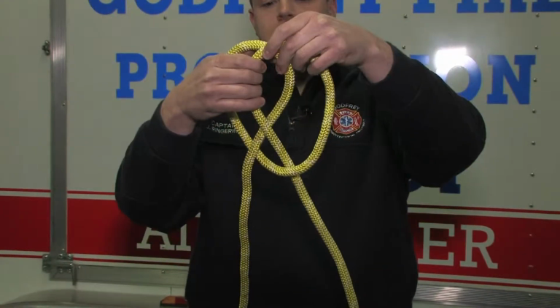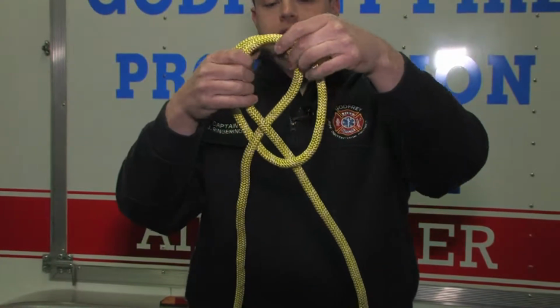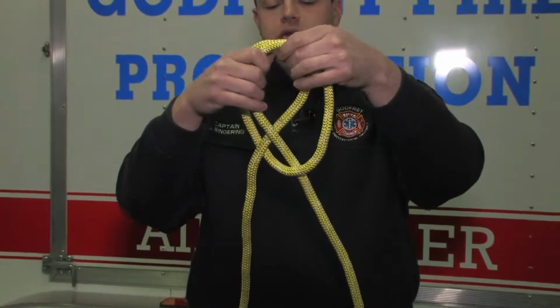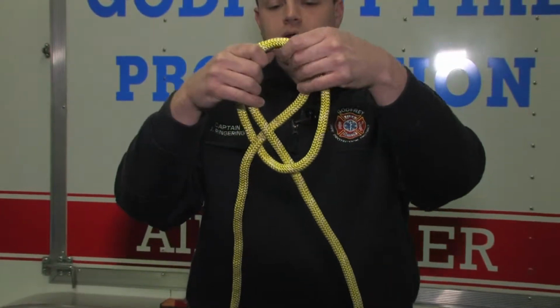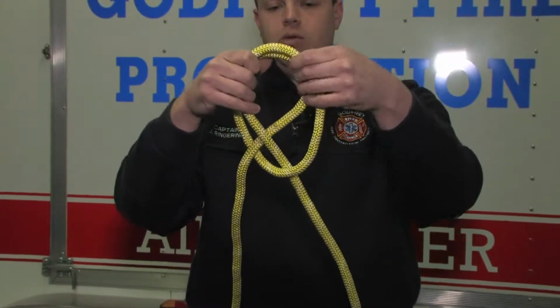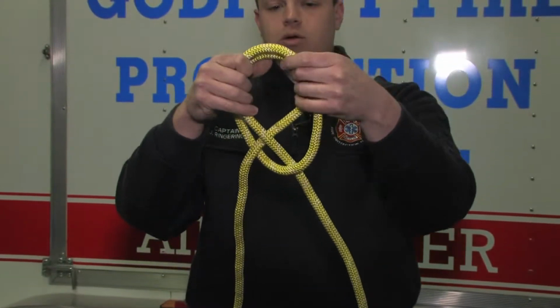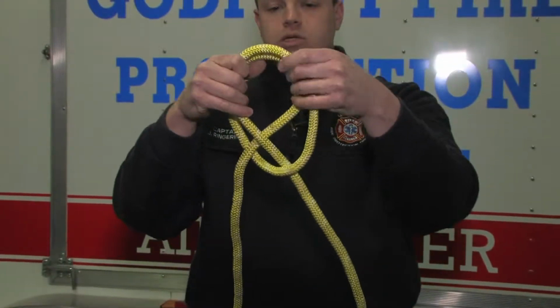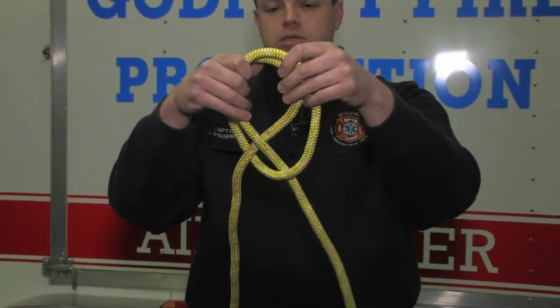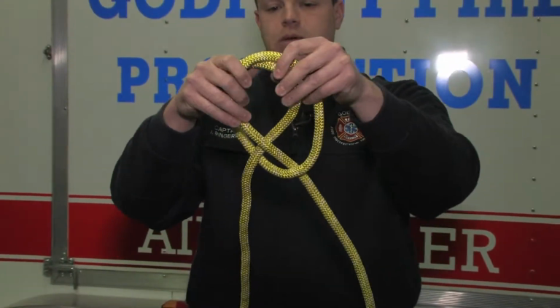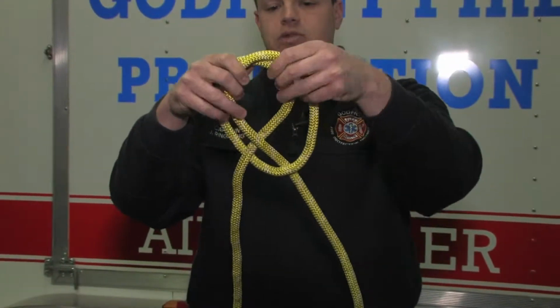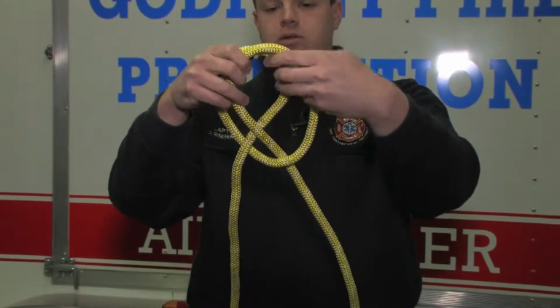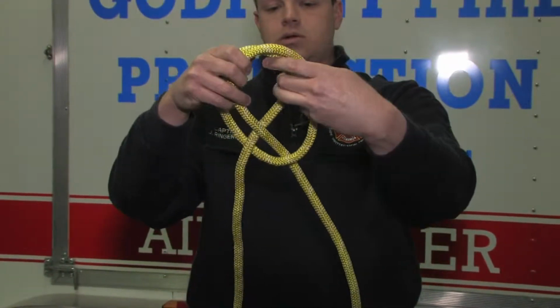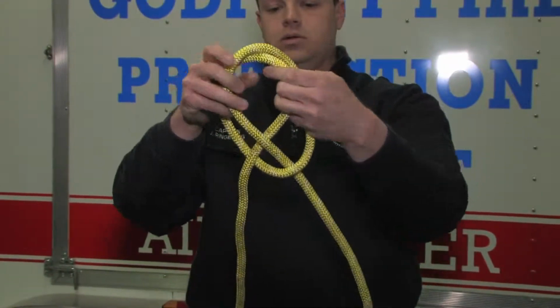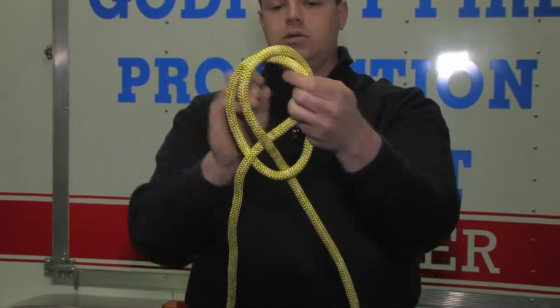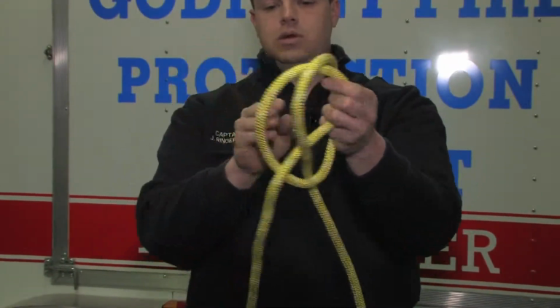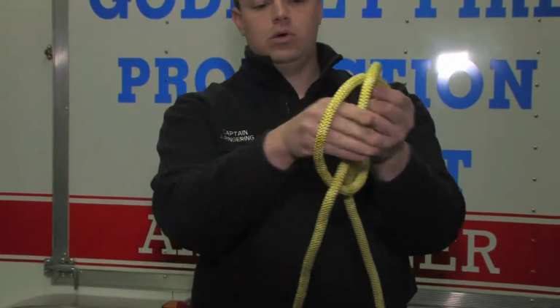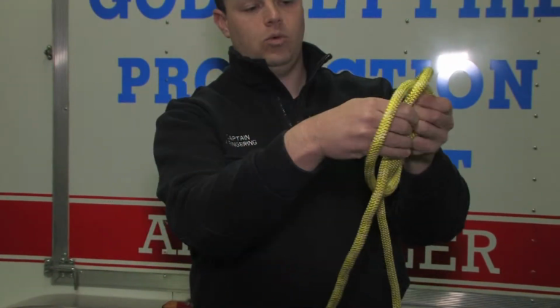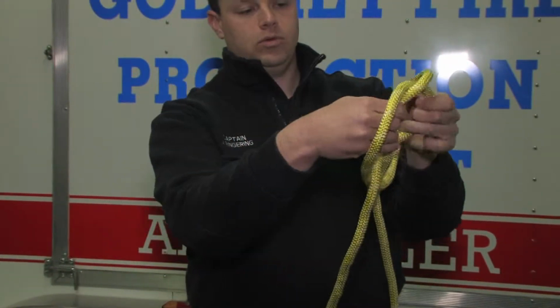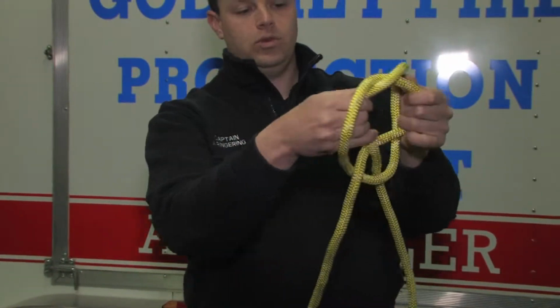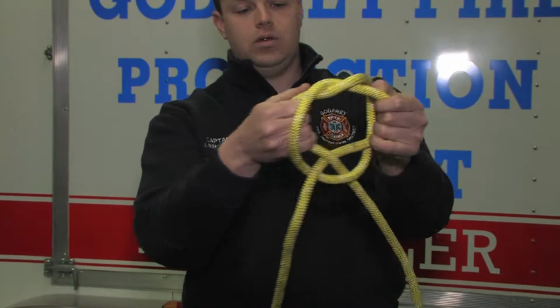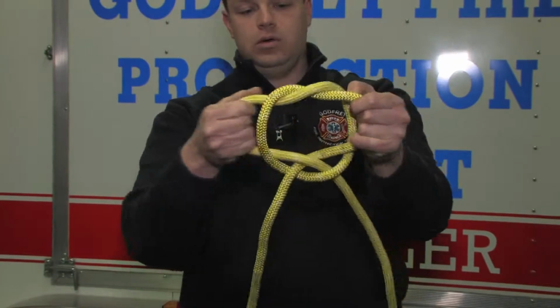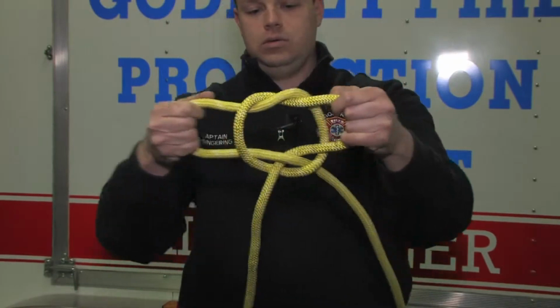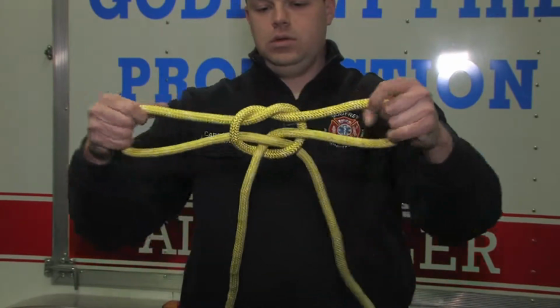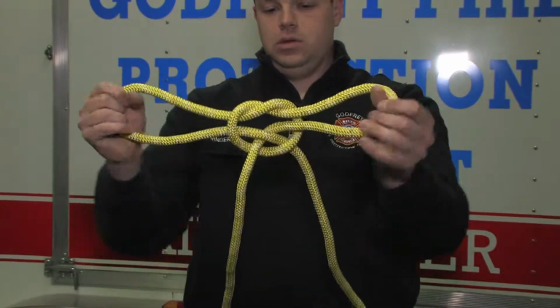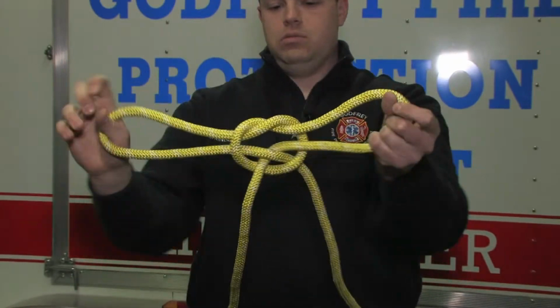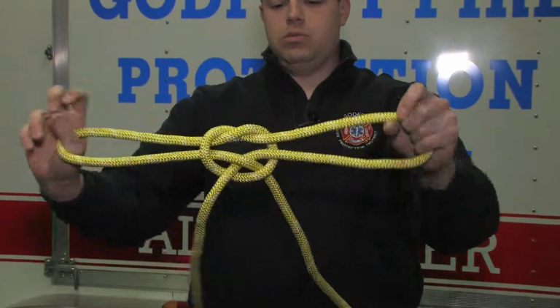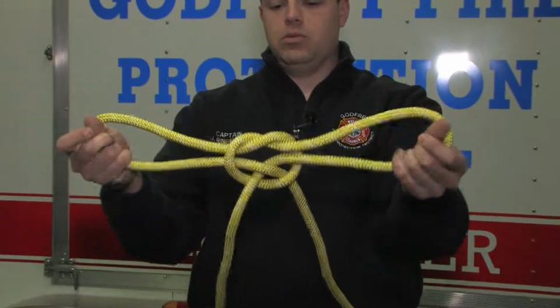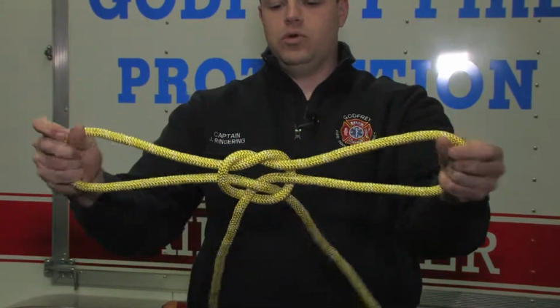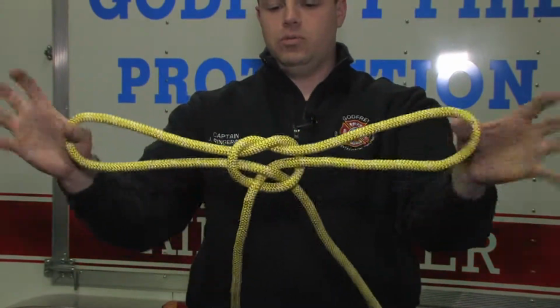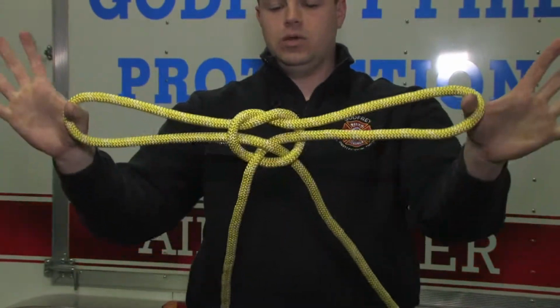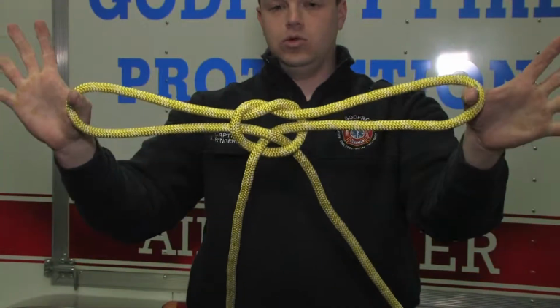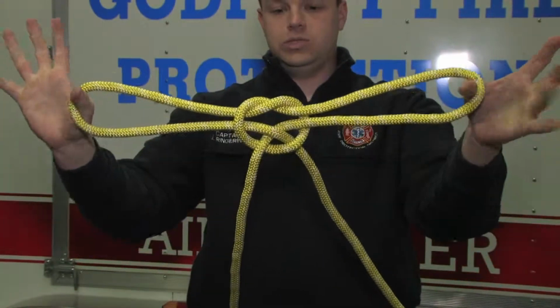But instead of taking it all the way across and on top of each other, you're going to bring one through the other. Bring them through and make your loops.